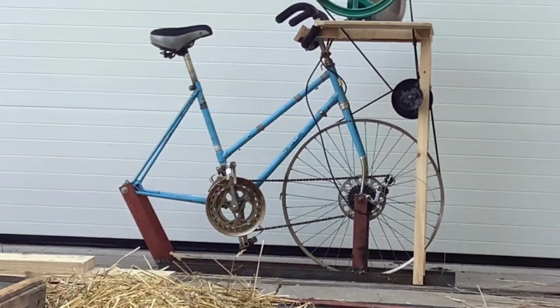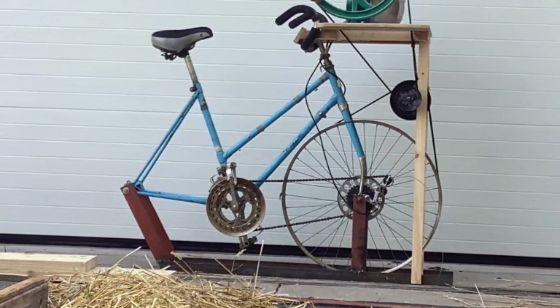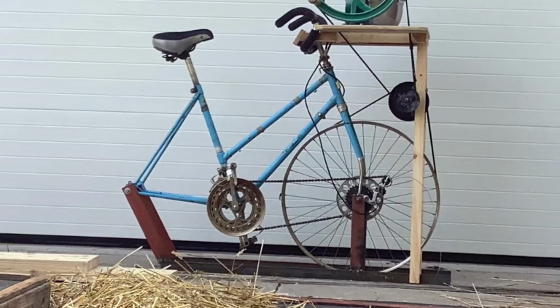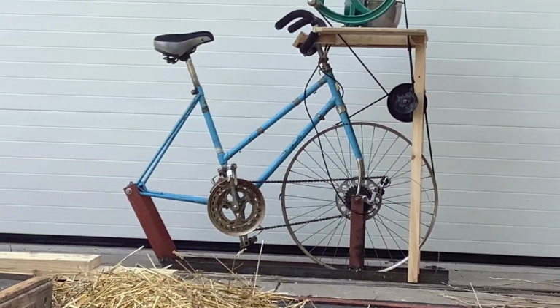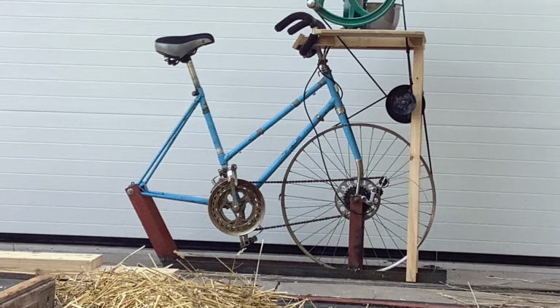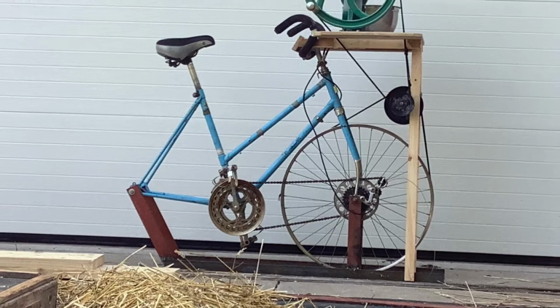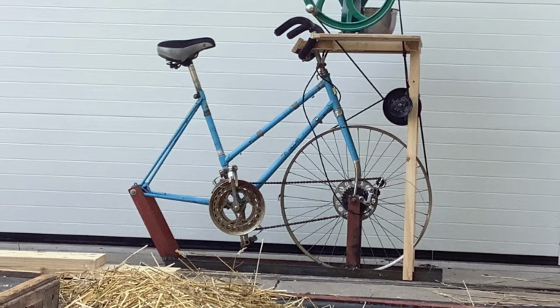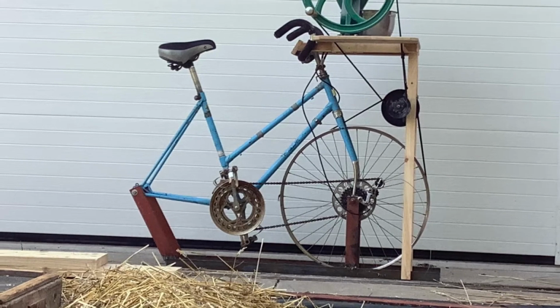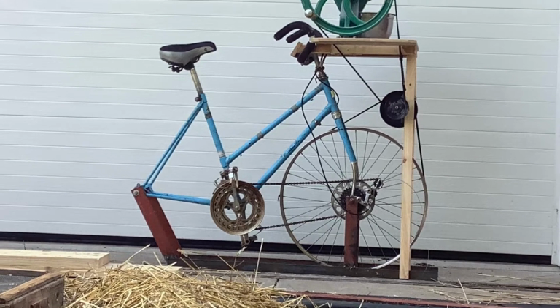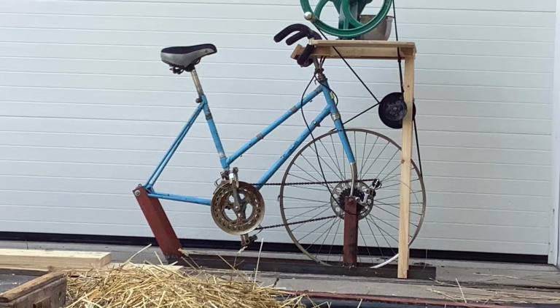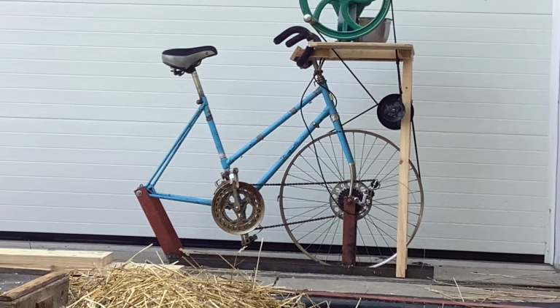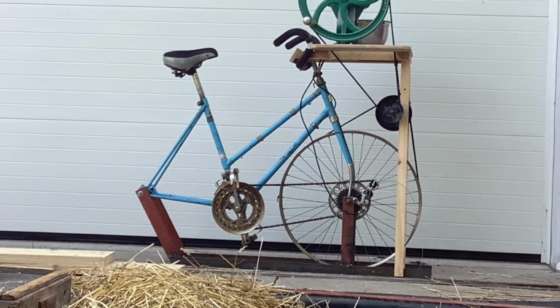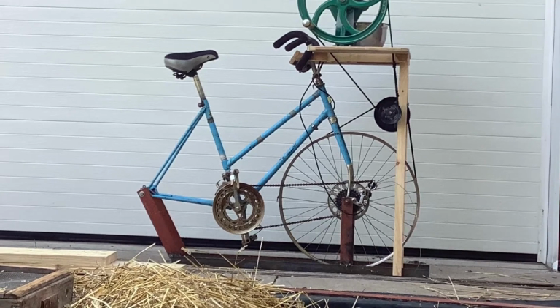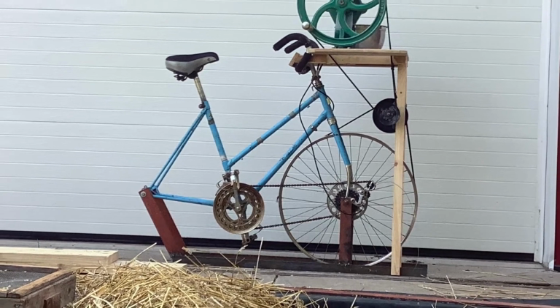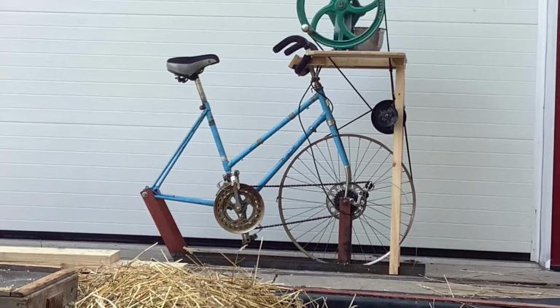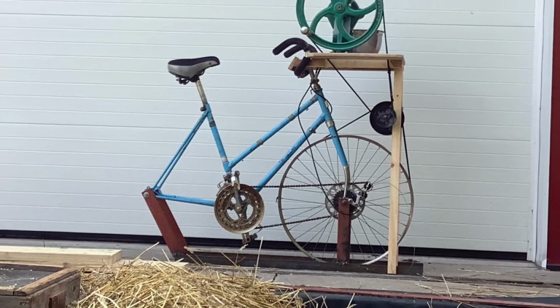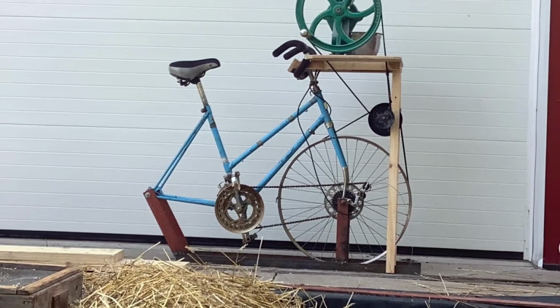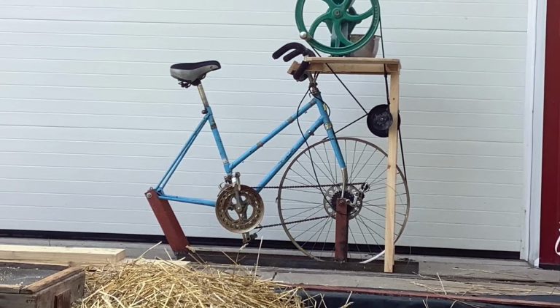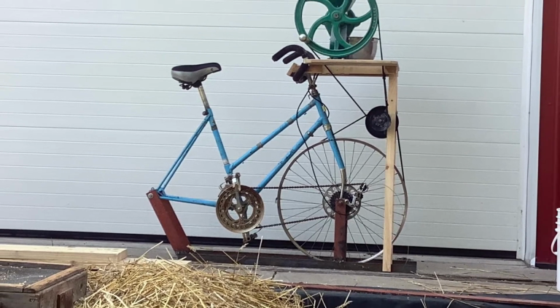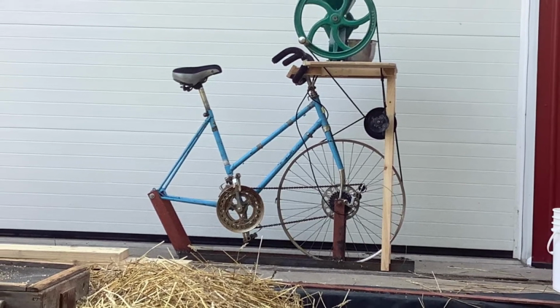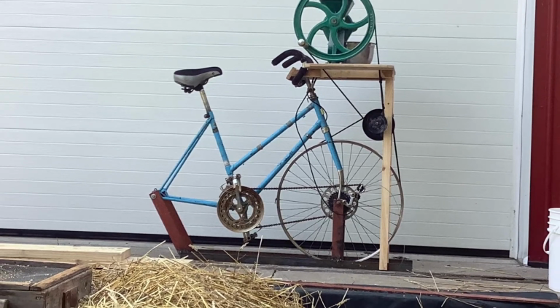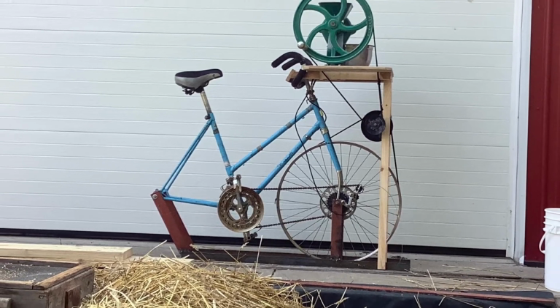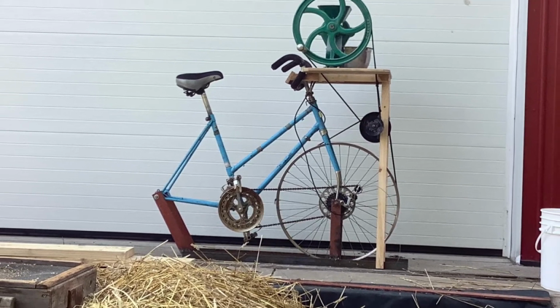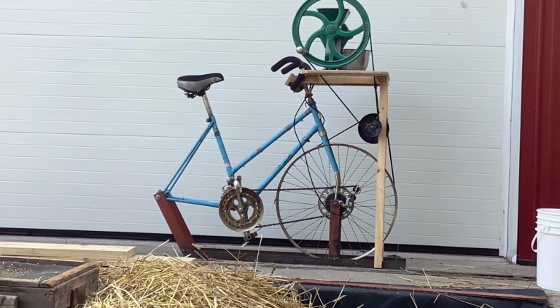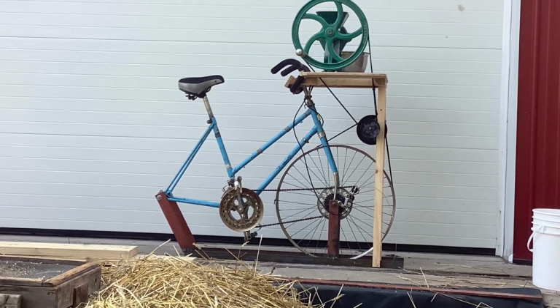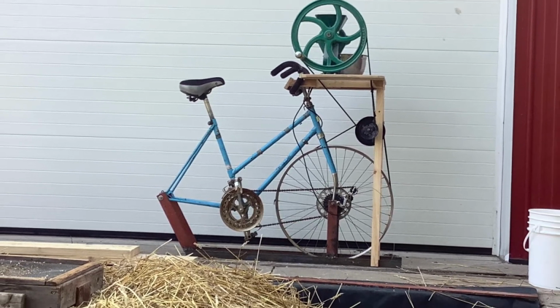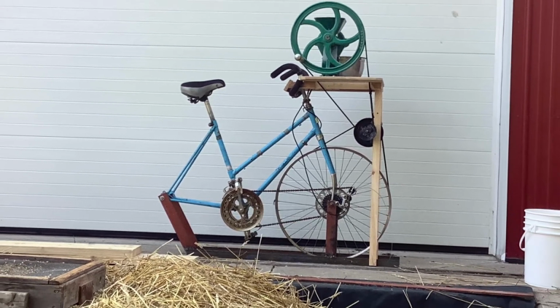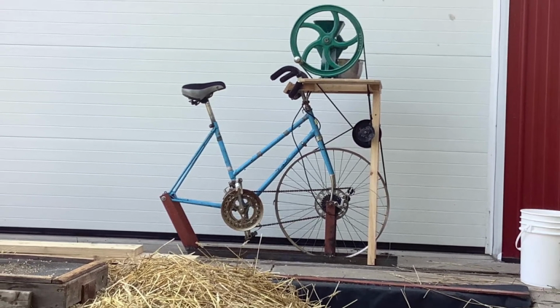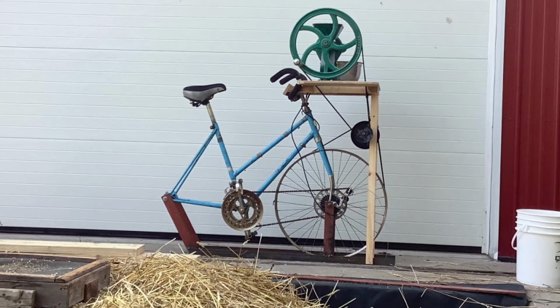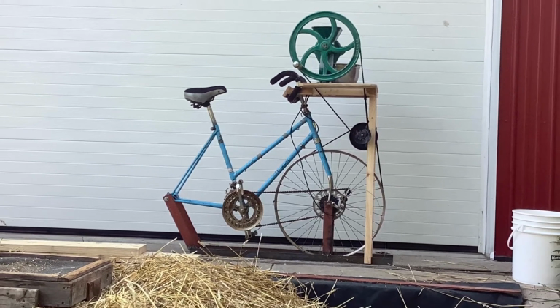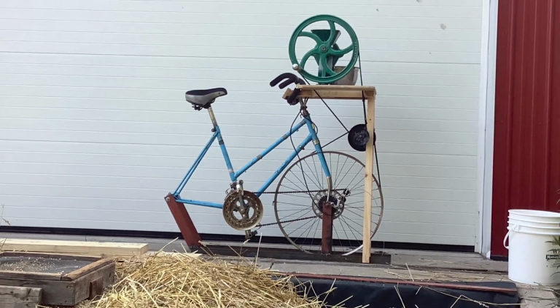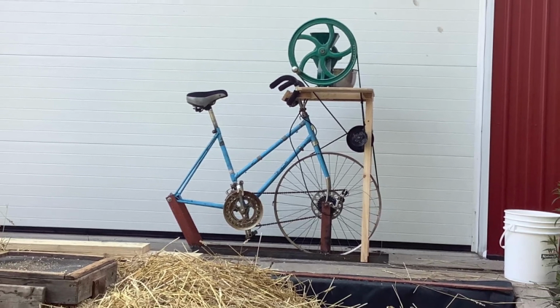Pretty good use of an old bicycle that was probably going to end up in a junk pile someday.